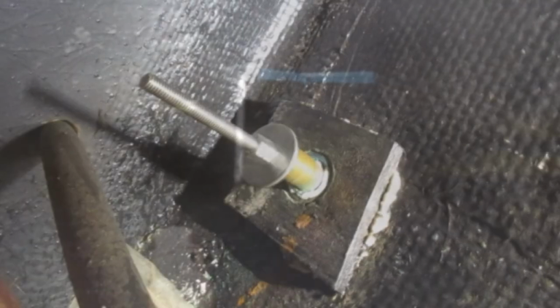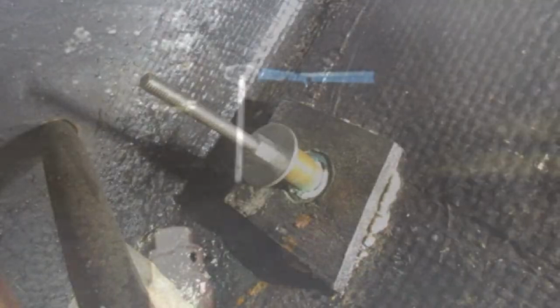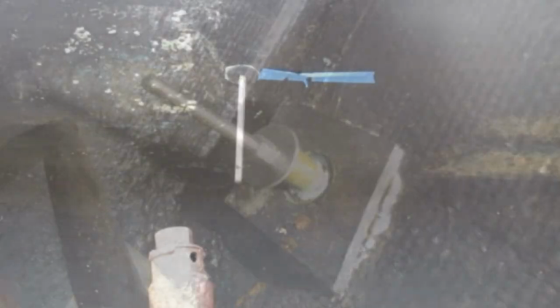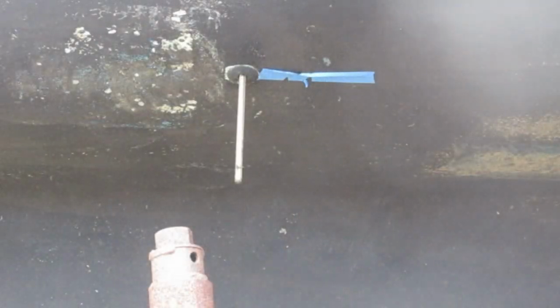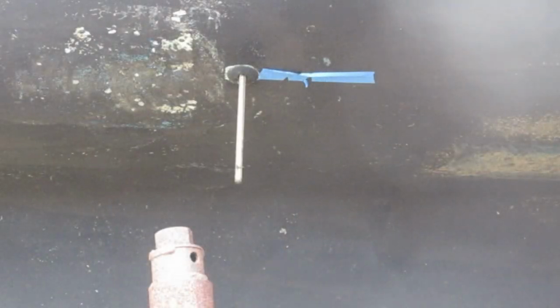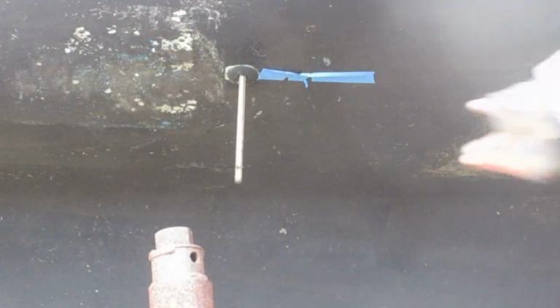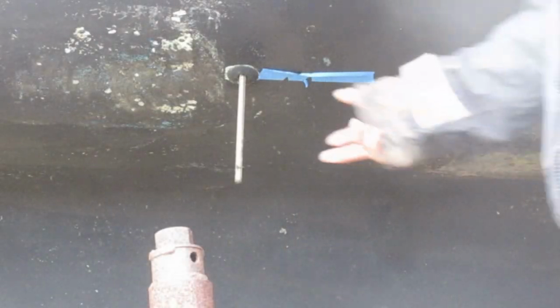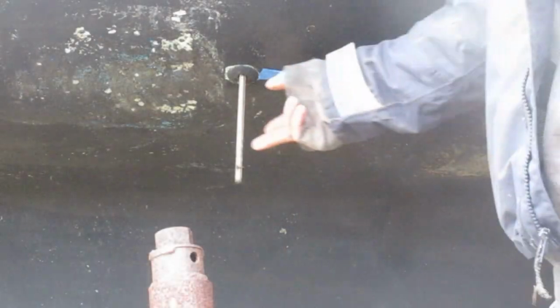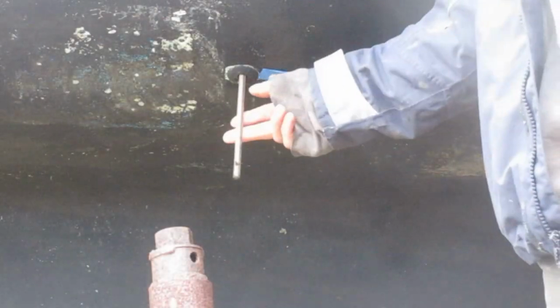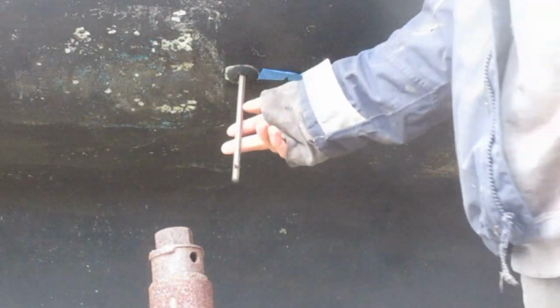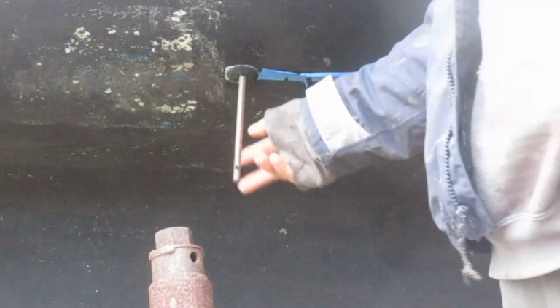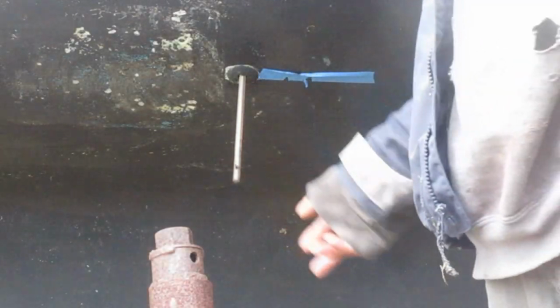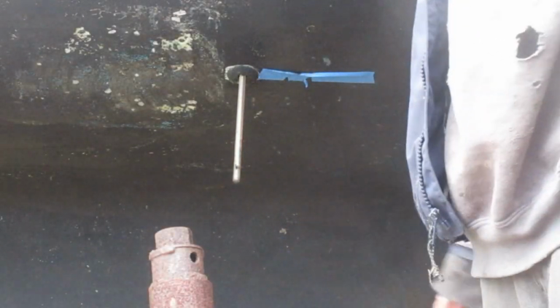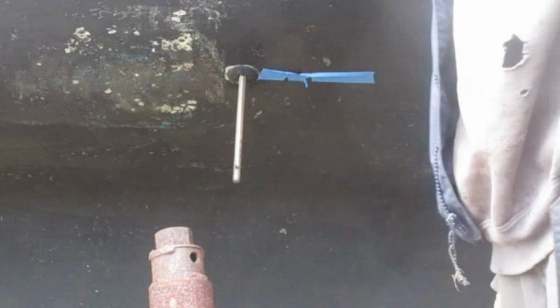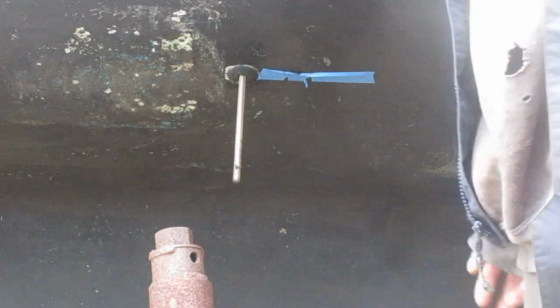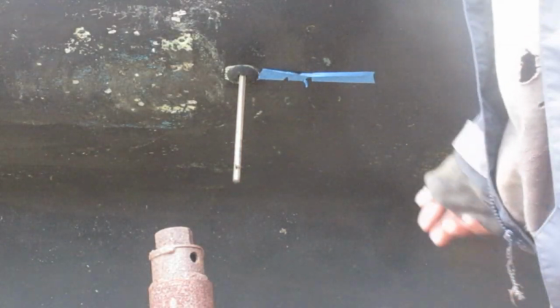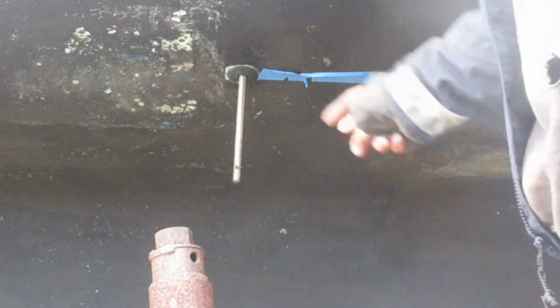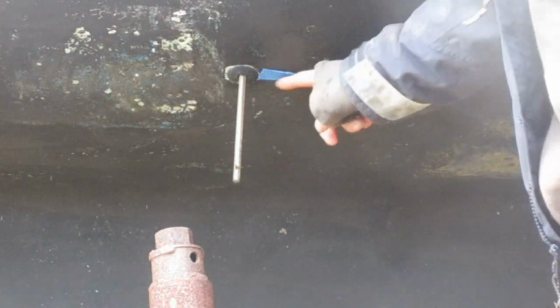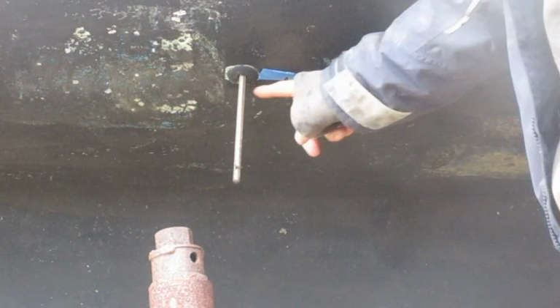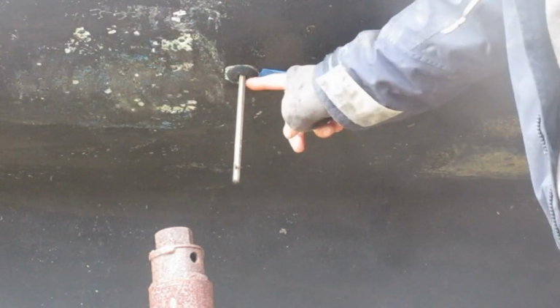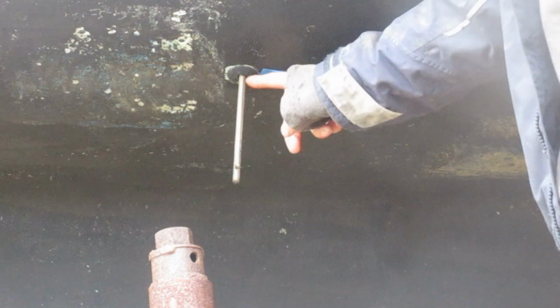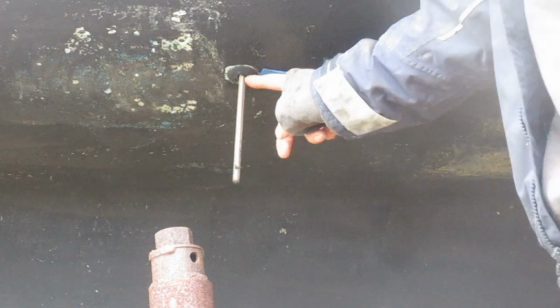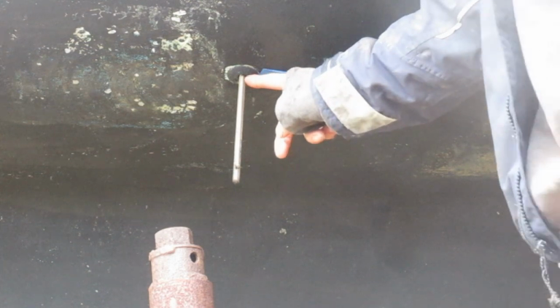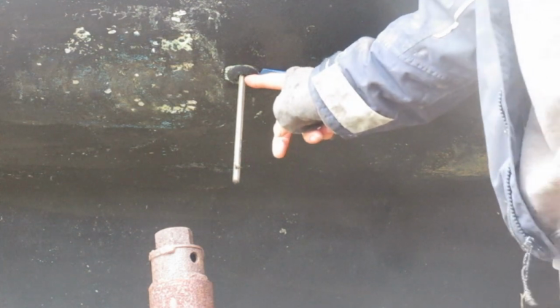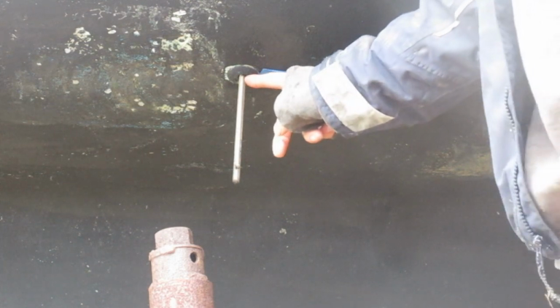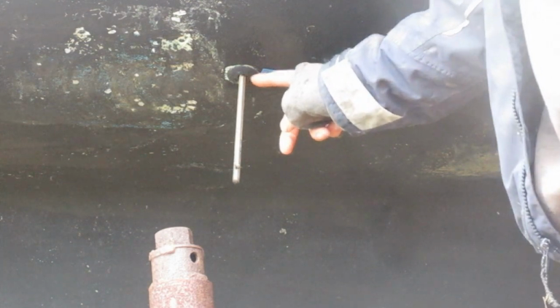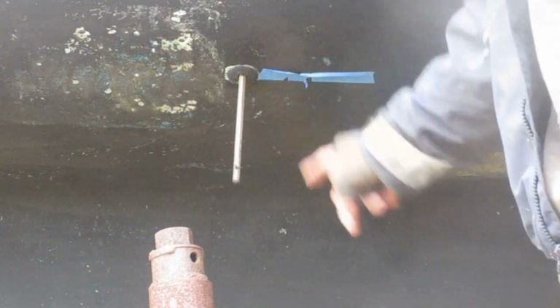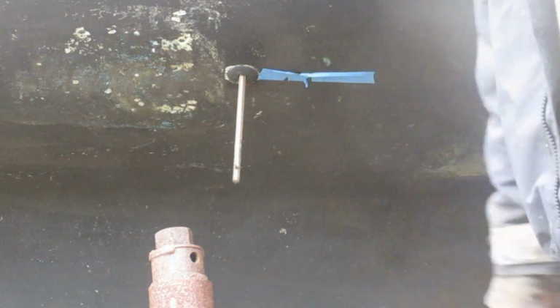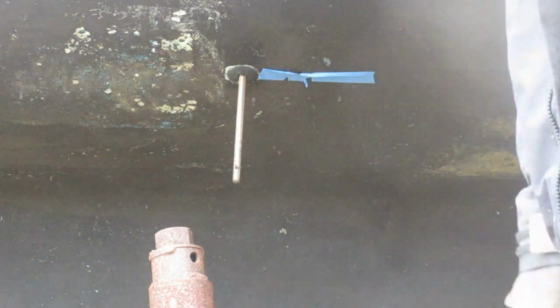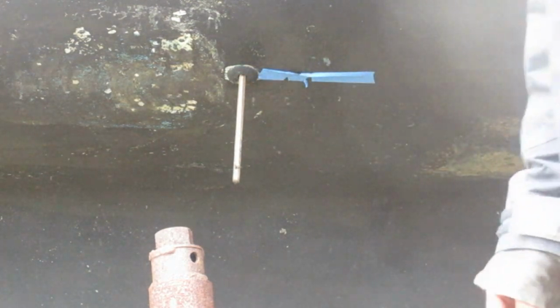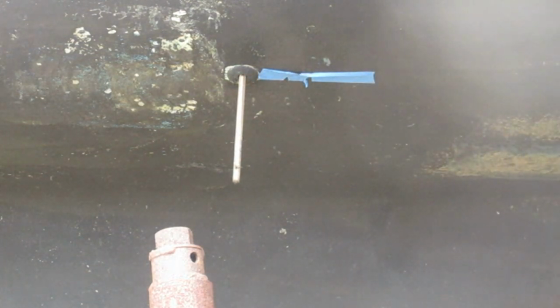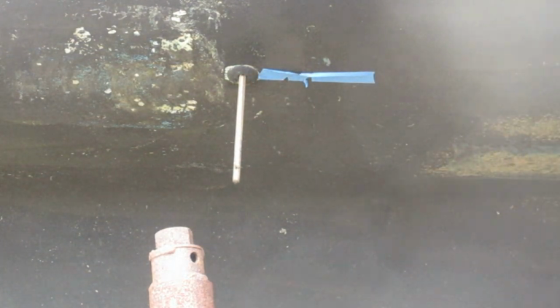It doesn't really matter what size this all-thread is, as long as it can fit through the thru-hull you're trying to pull out.